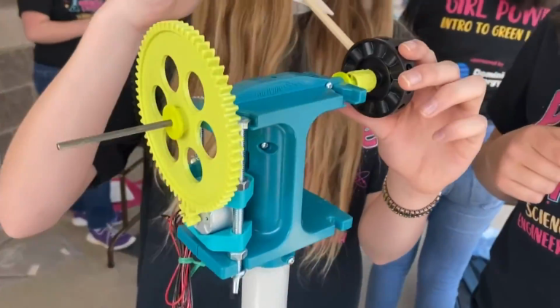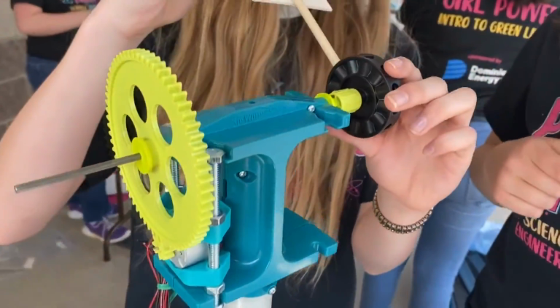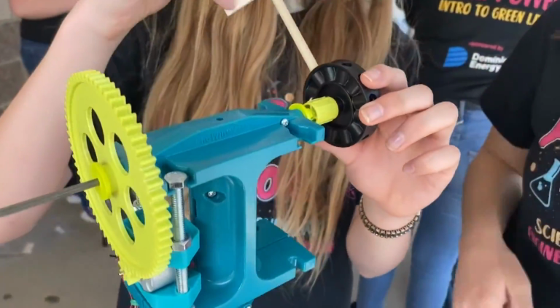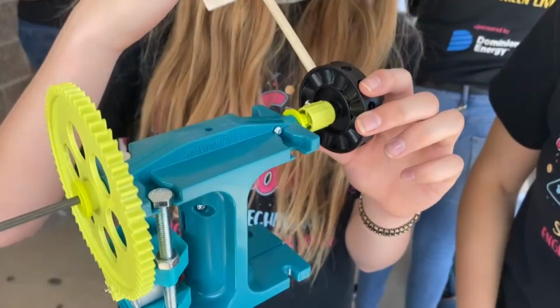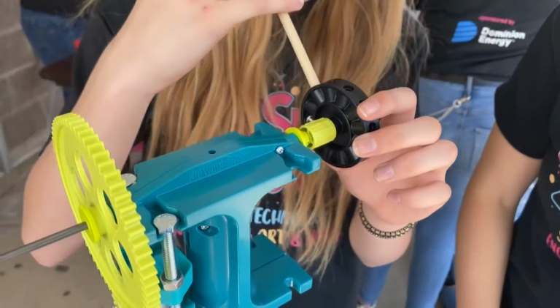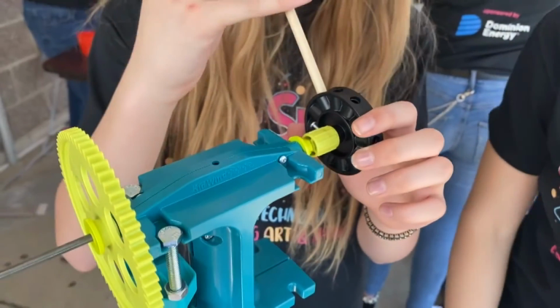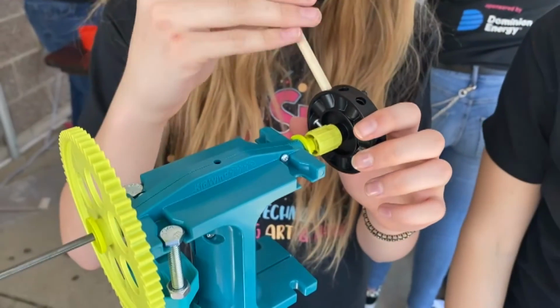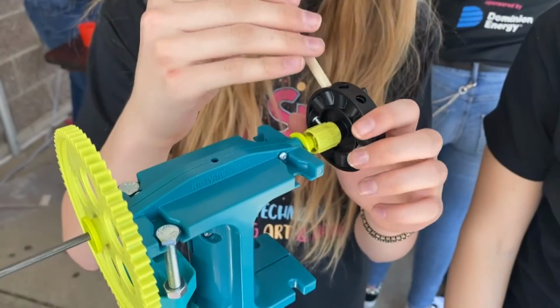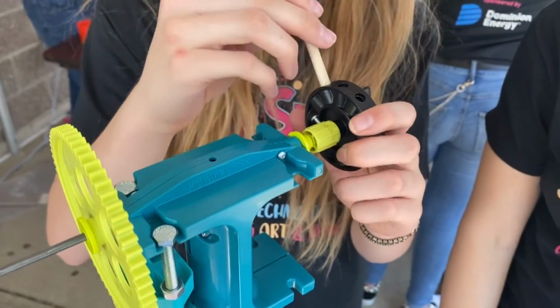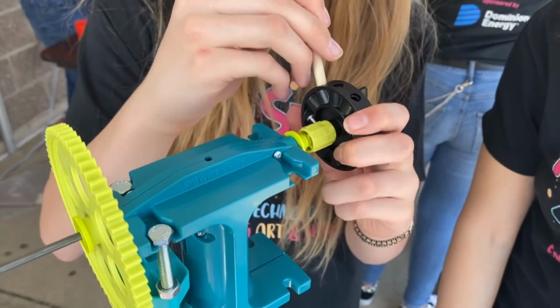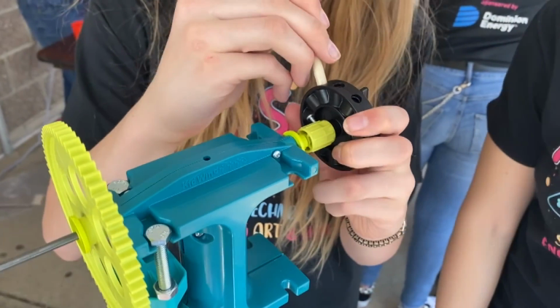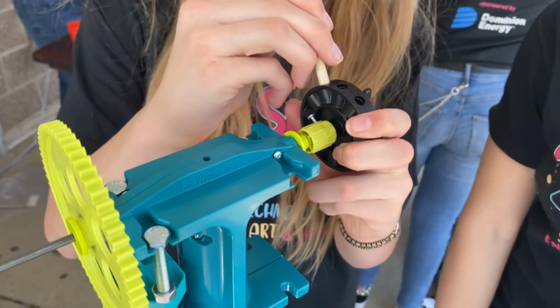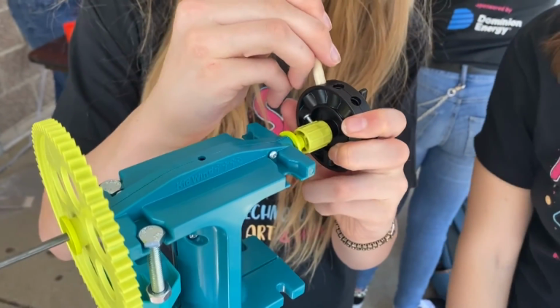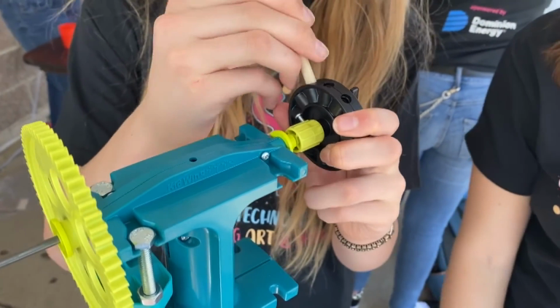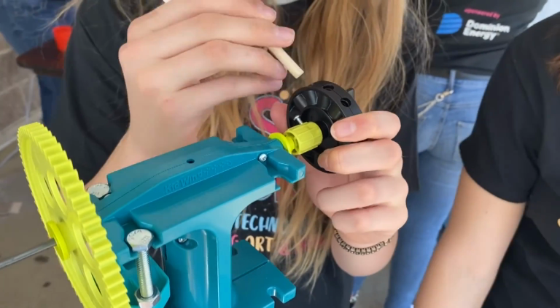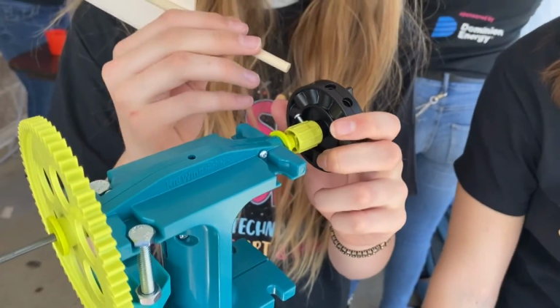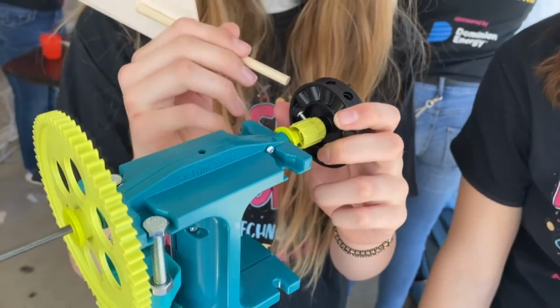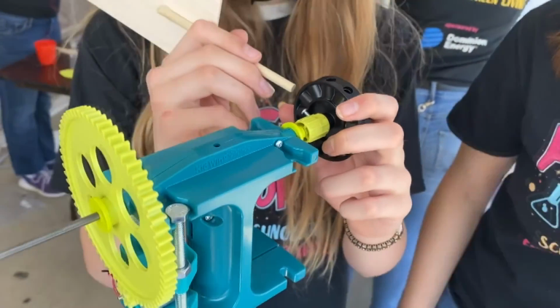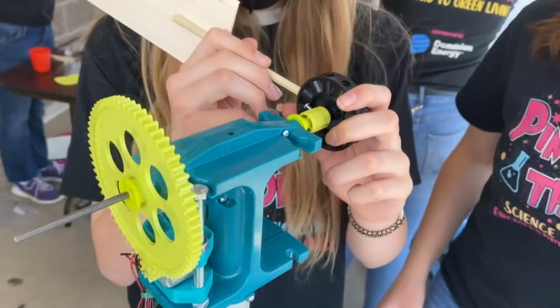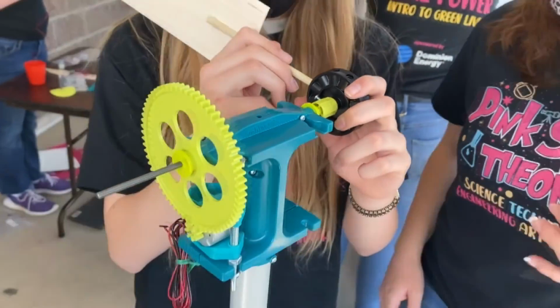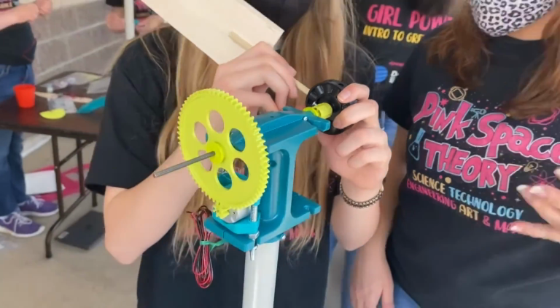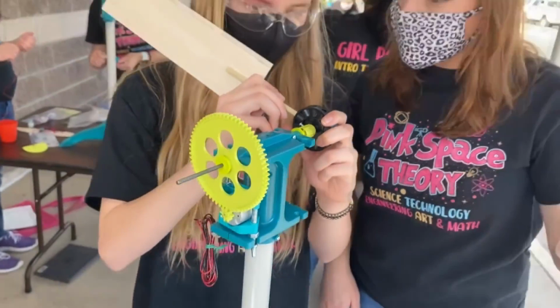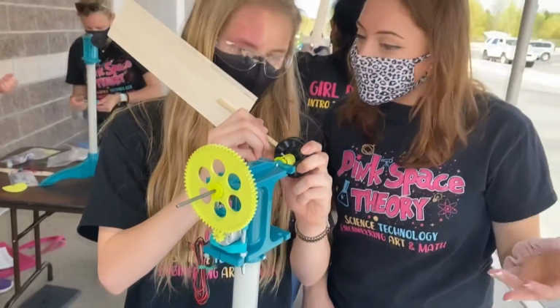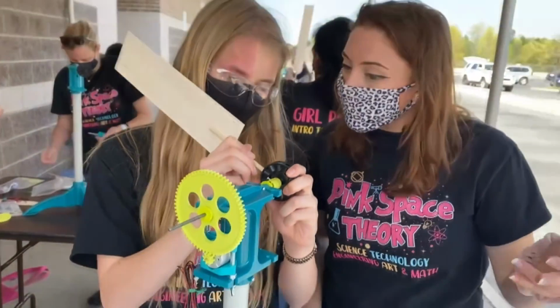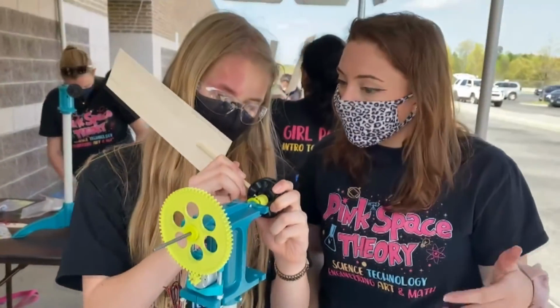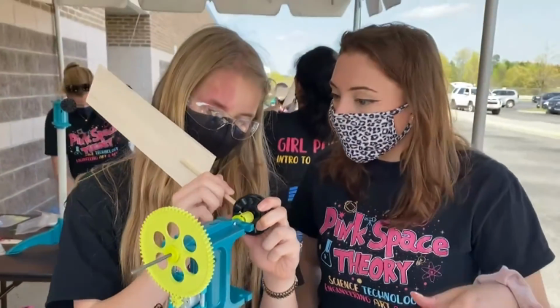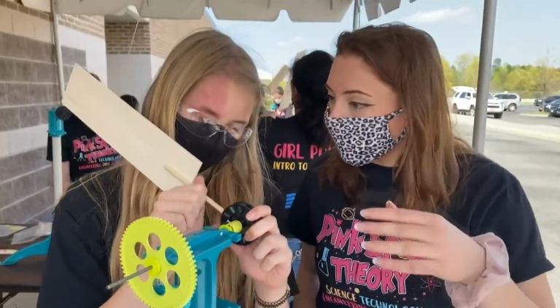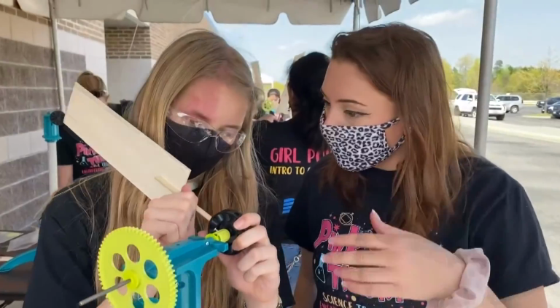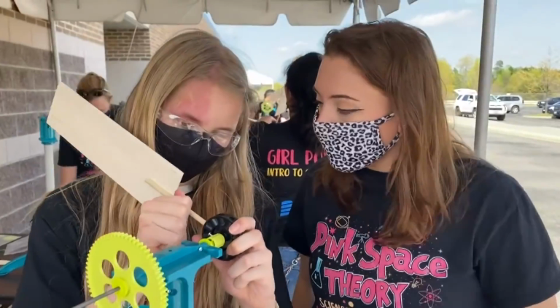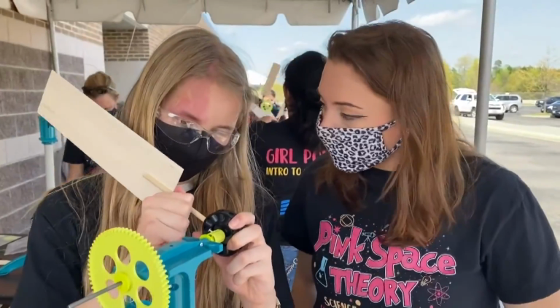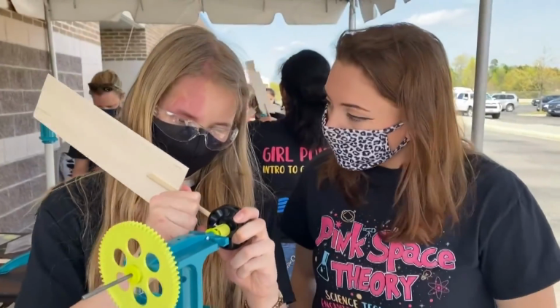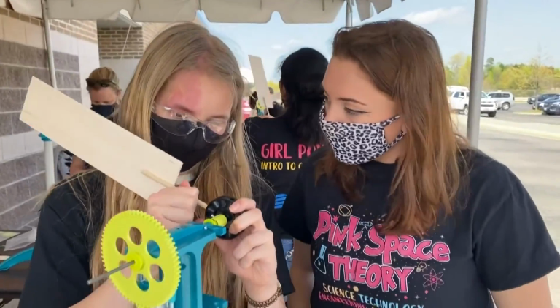Does it matter where? Well, that's up to you. So that's part of the design — how many blades we put on, what angle we put them on.